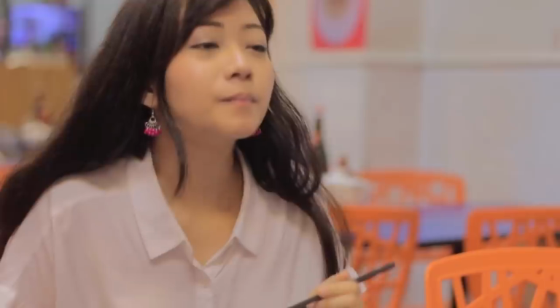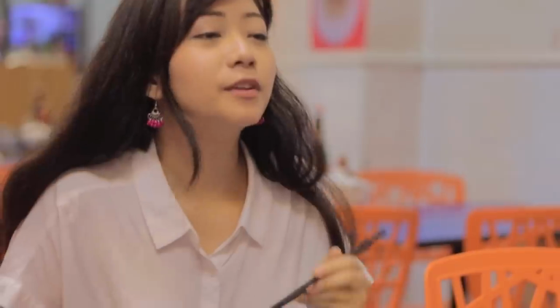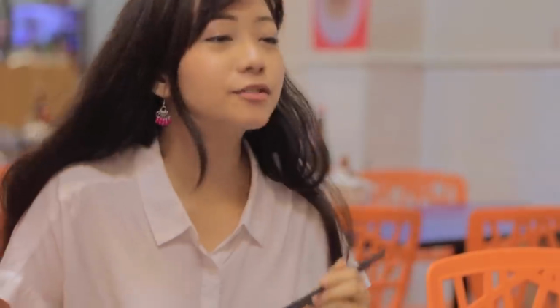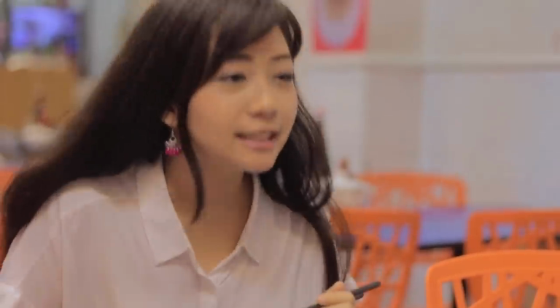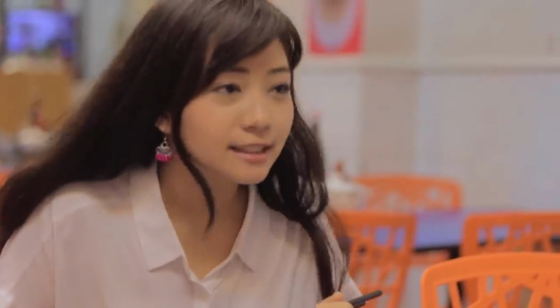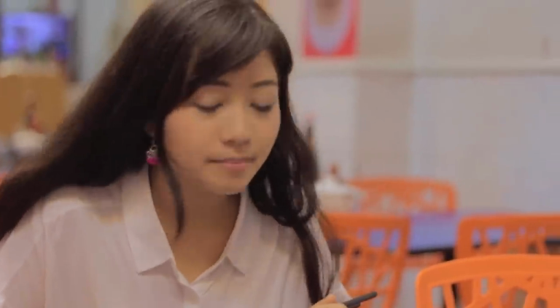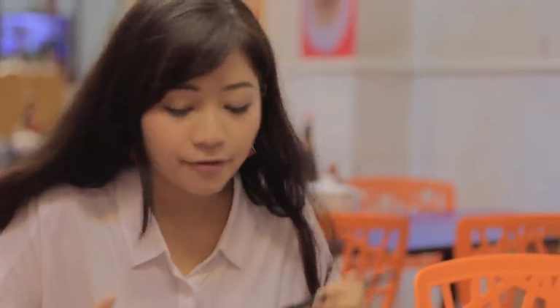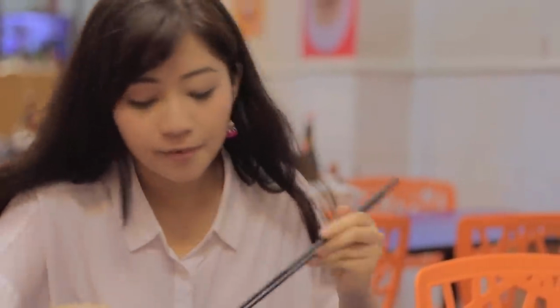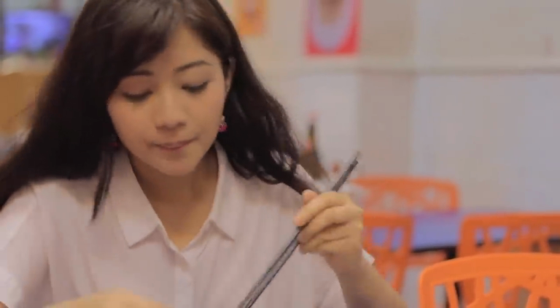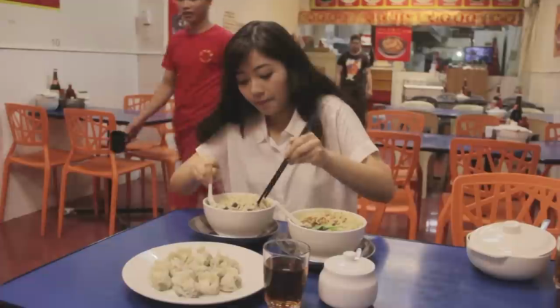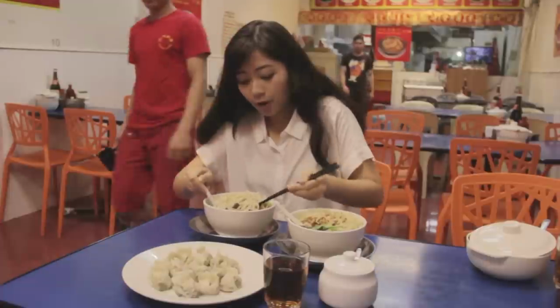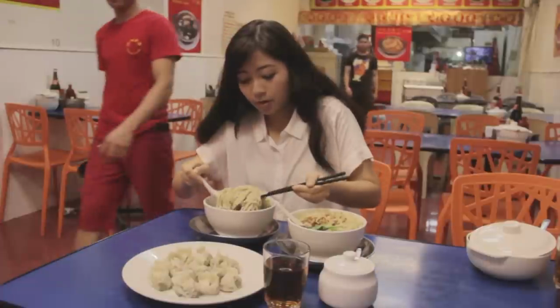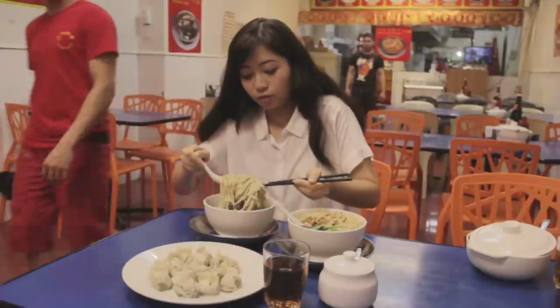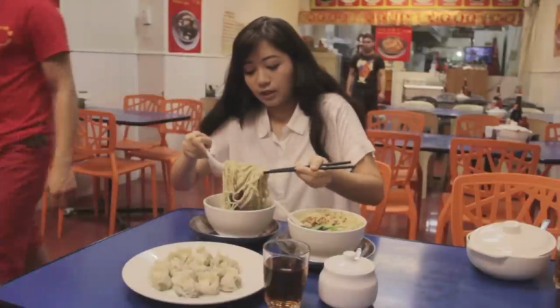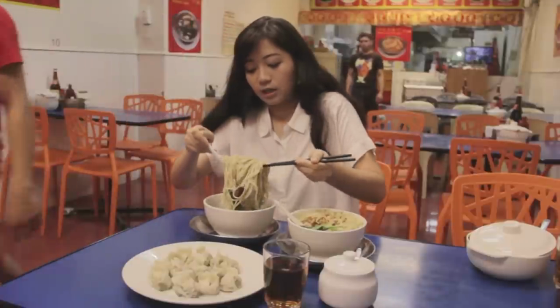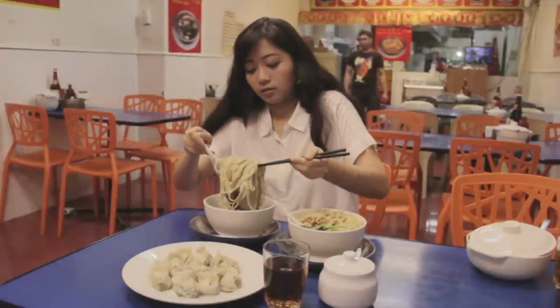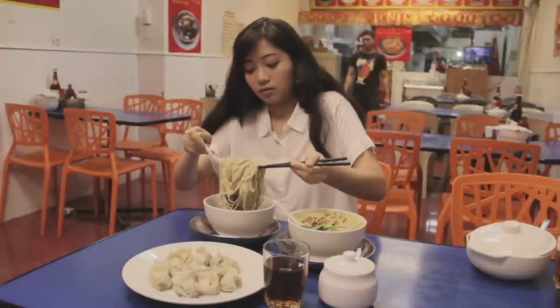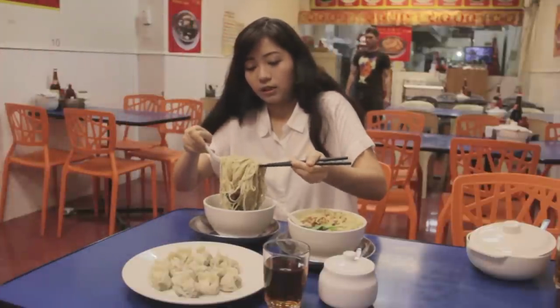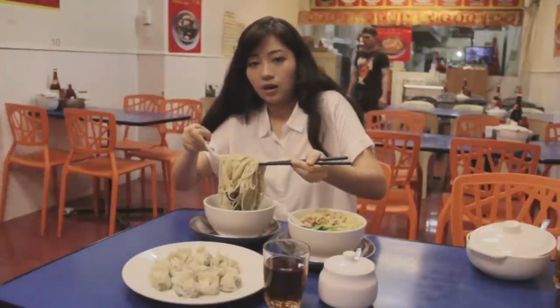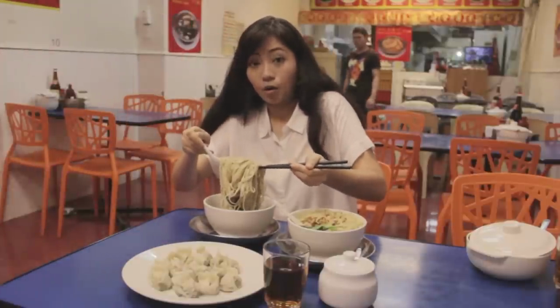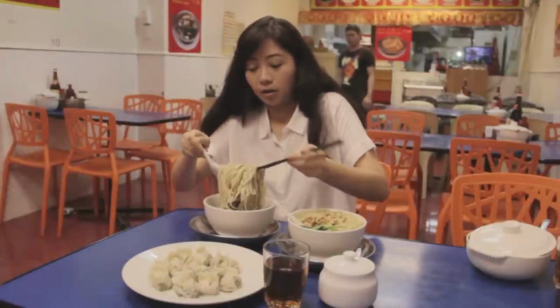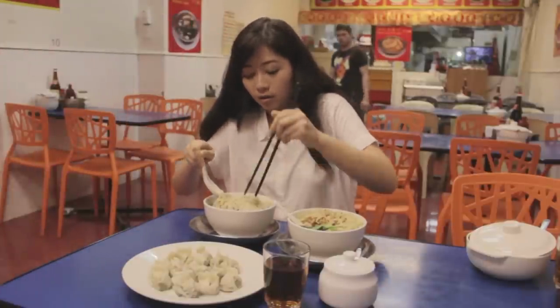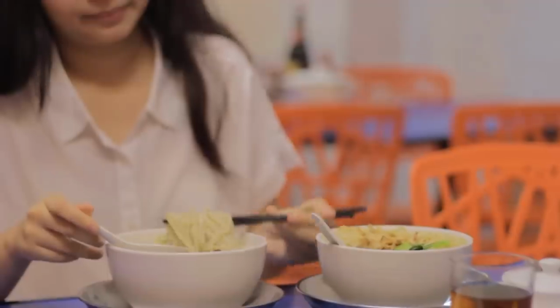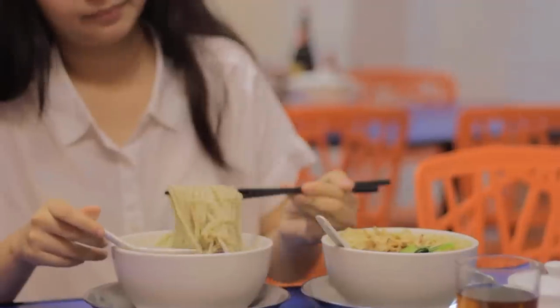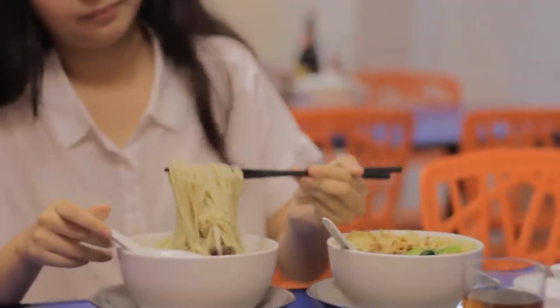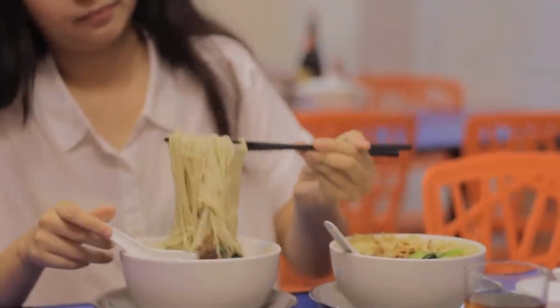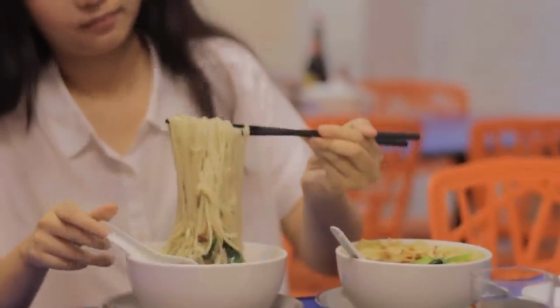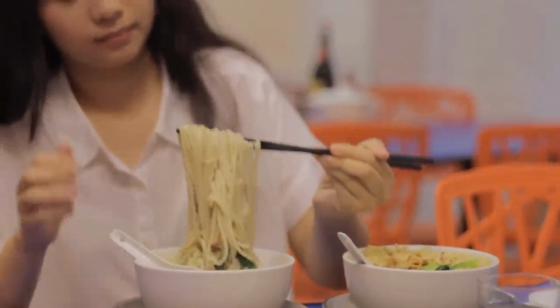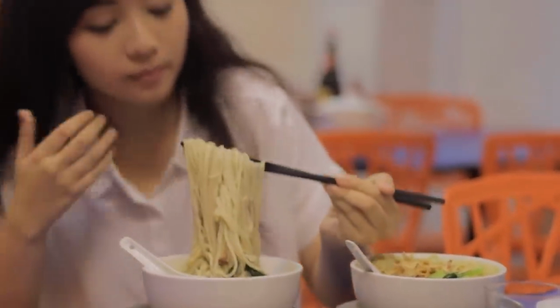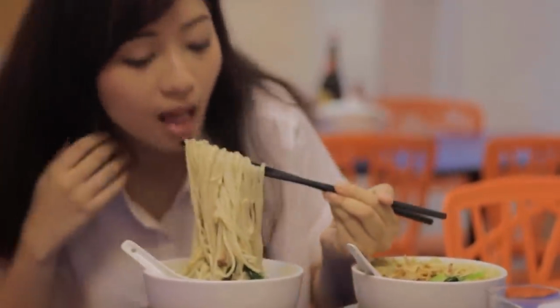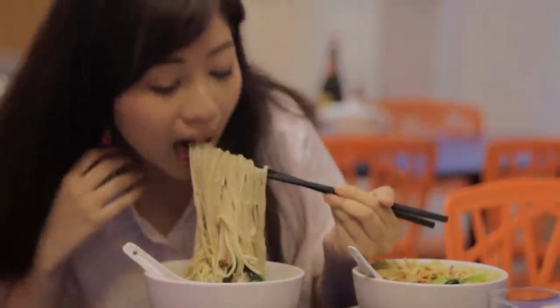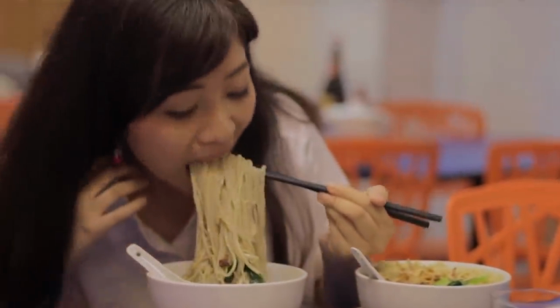You can really taste the beef. Look how much noodles that is — that's not normal. You're not going to find noodles like that anywhere else.